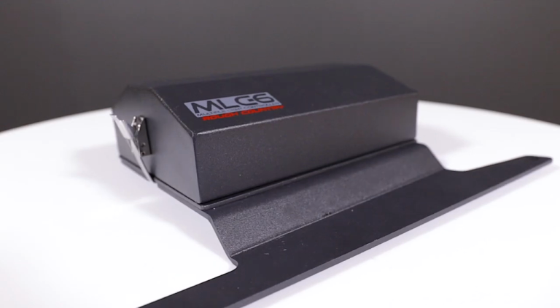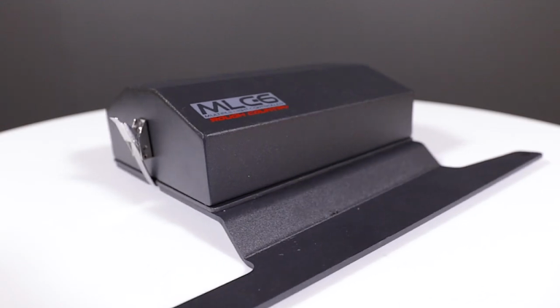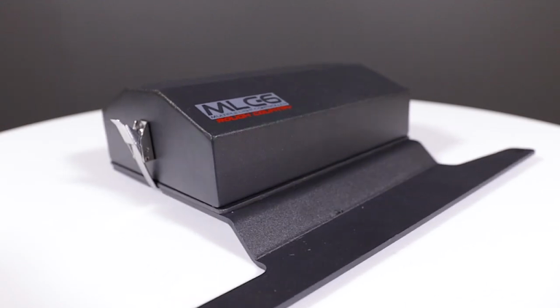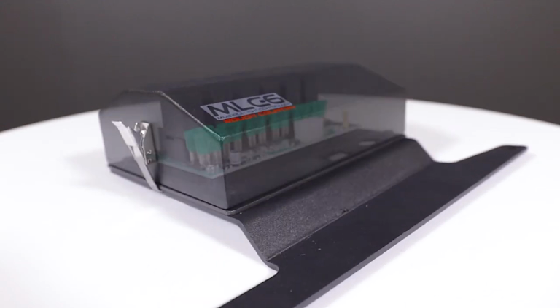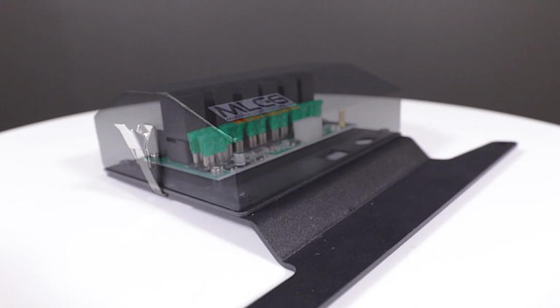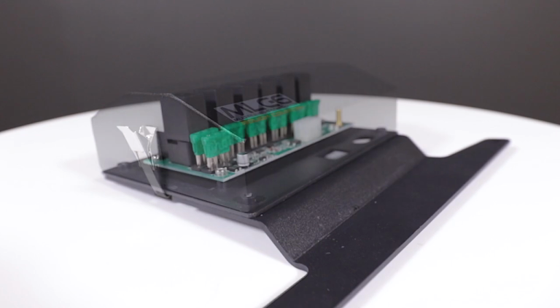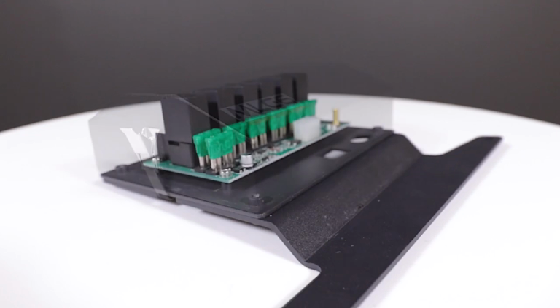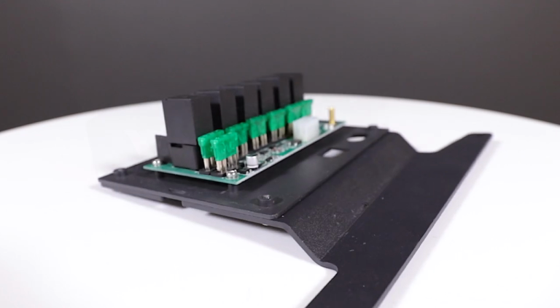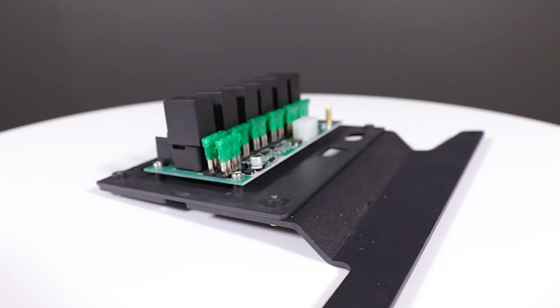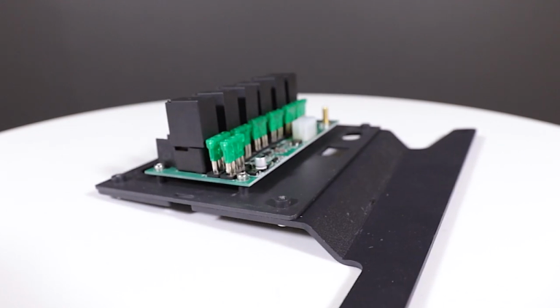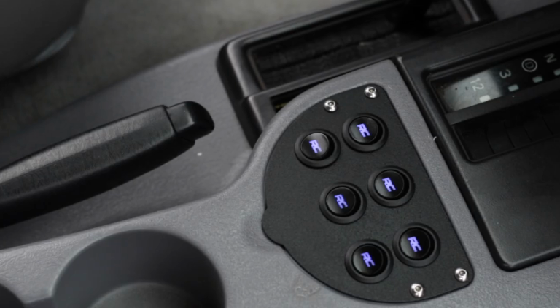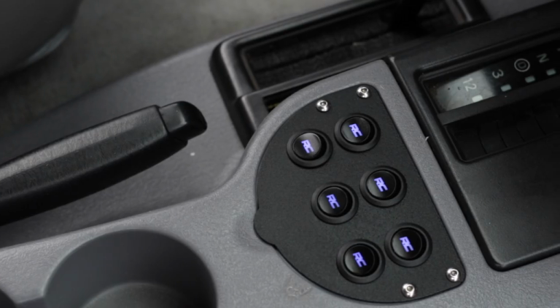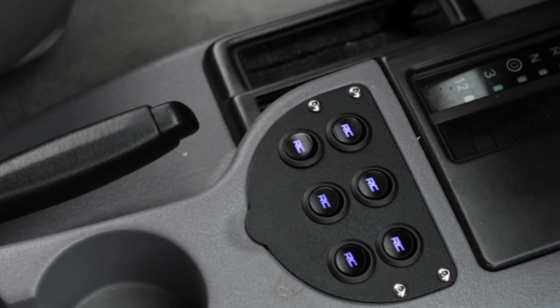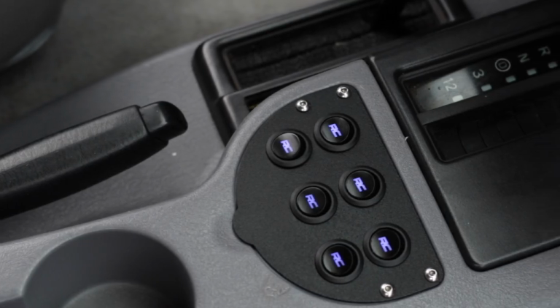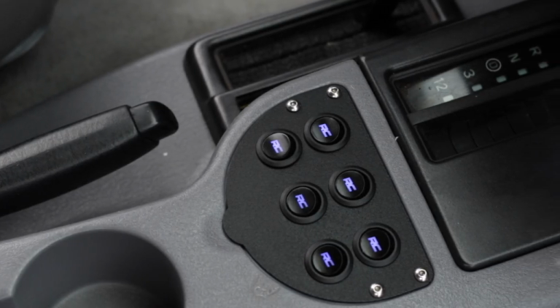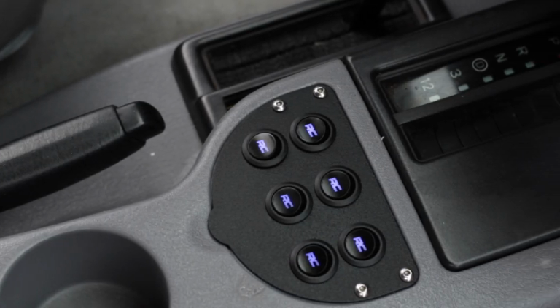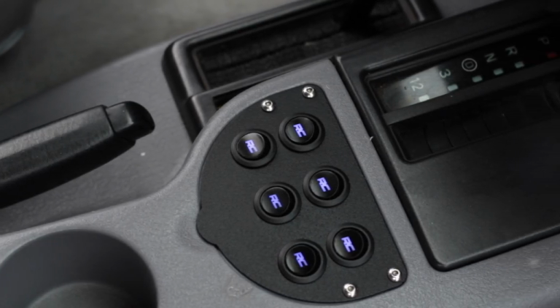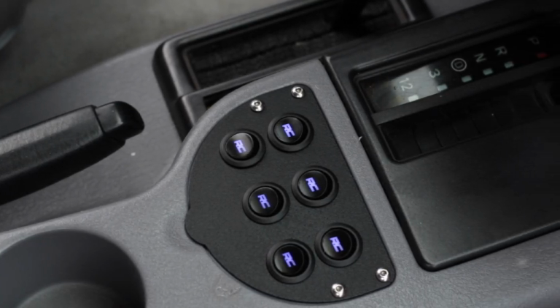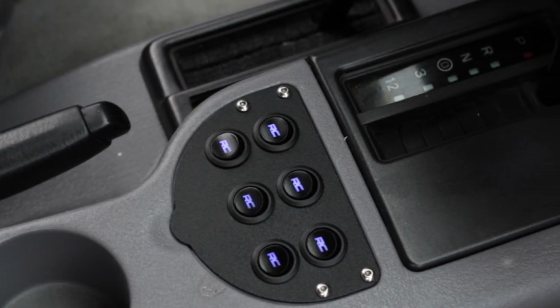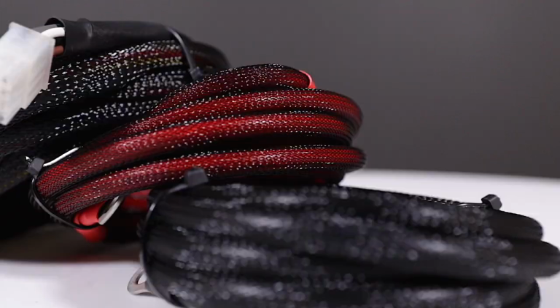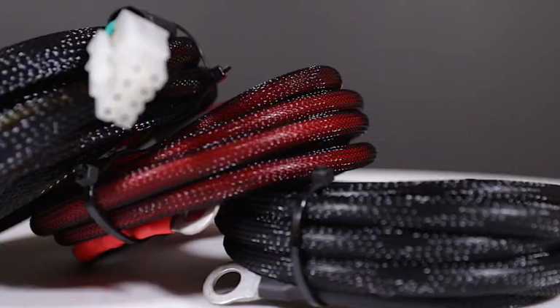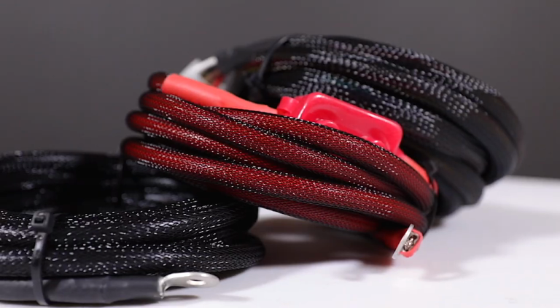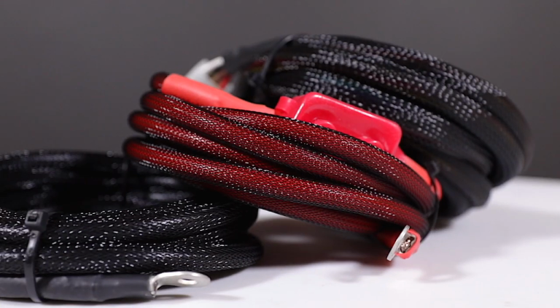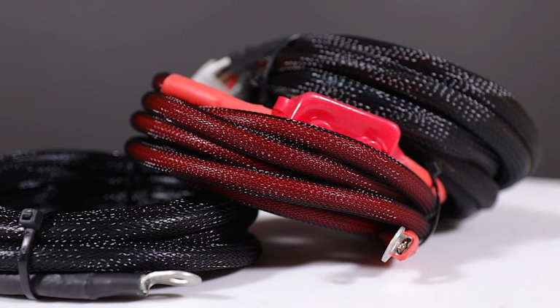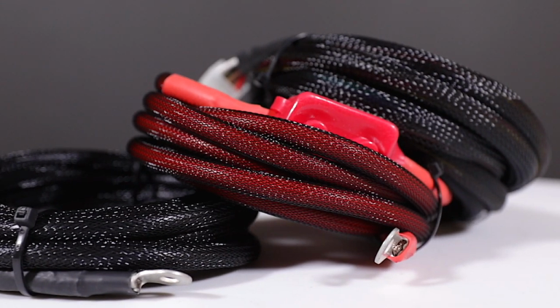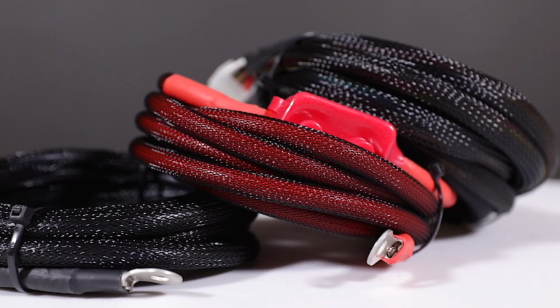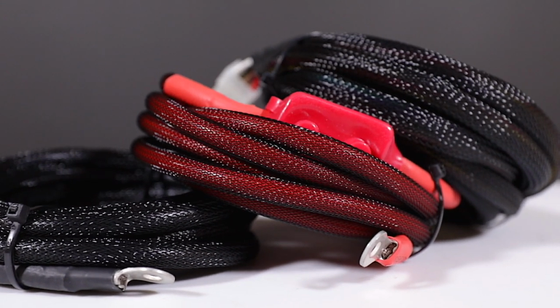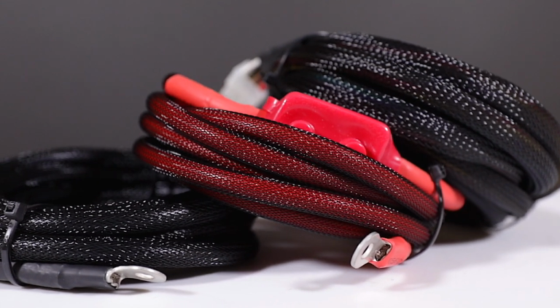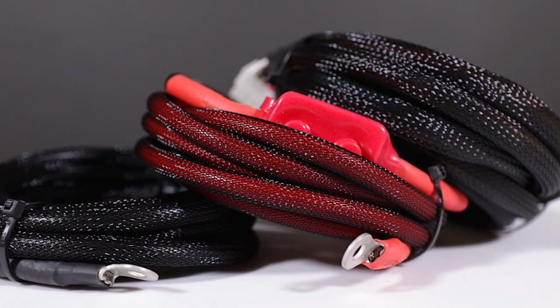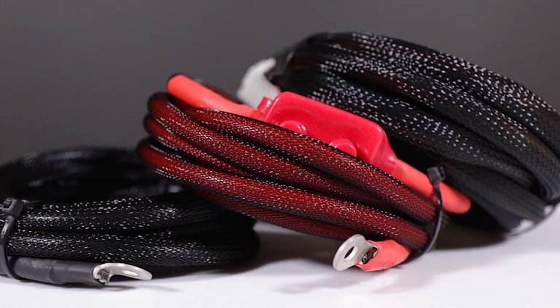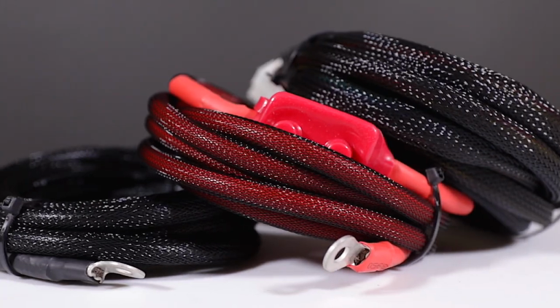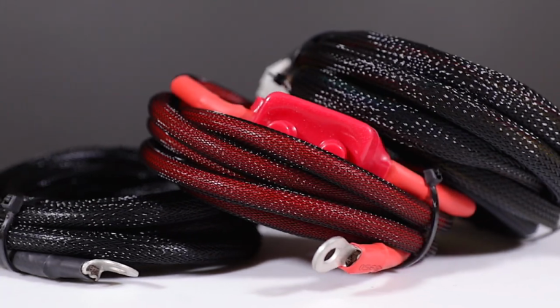Each kit features a power distribution block, six-row switch hub, mounting hardware, and high temperature abrasion-resistant wiring cables.